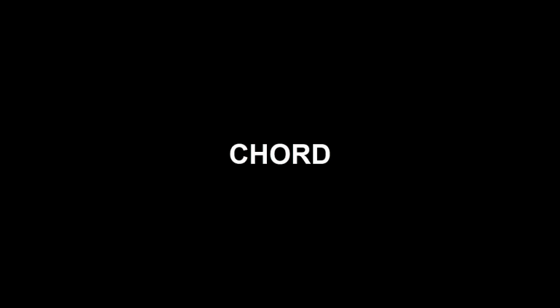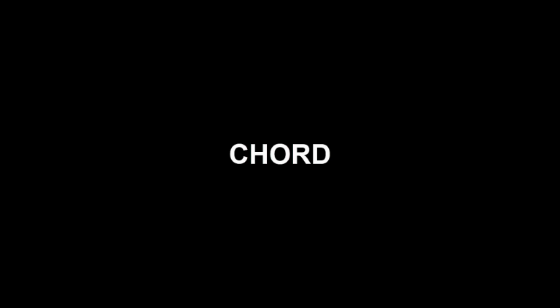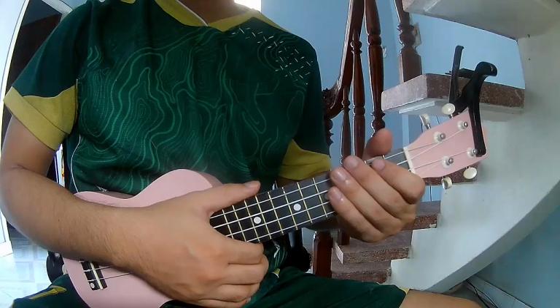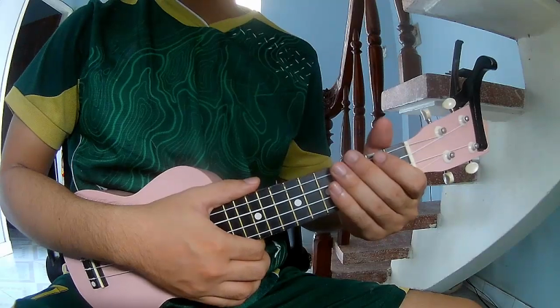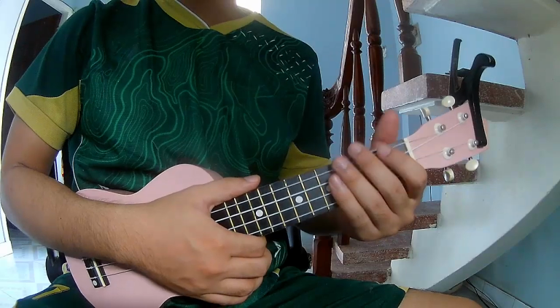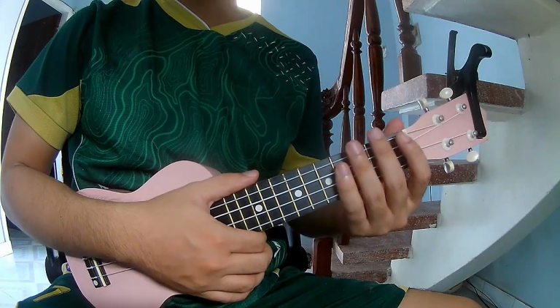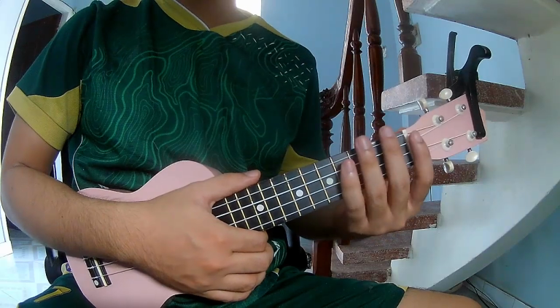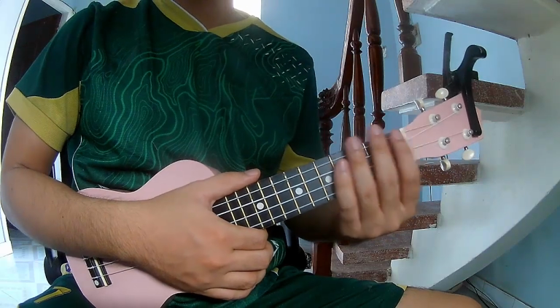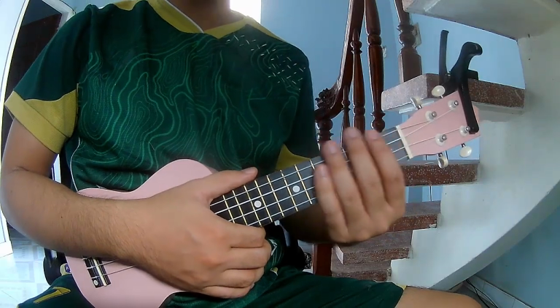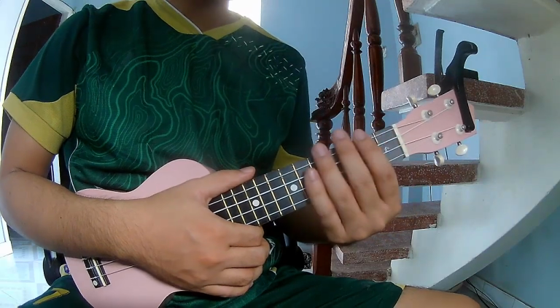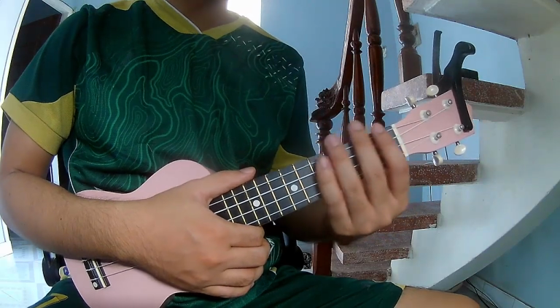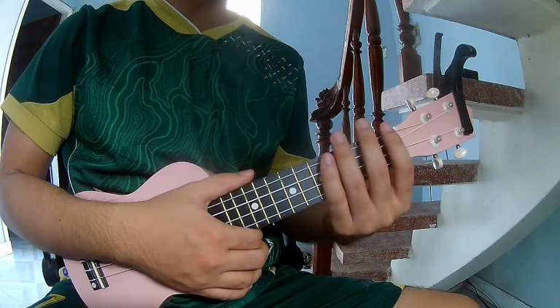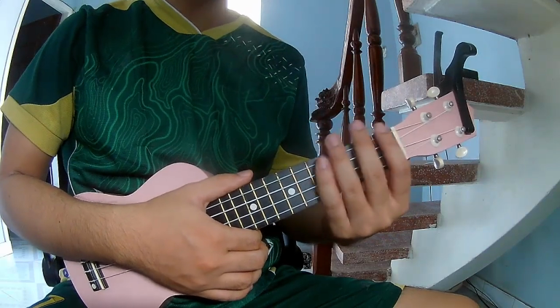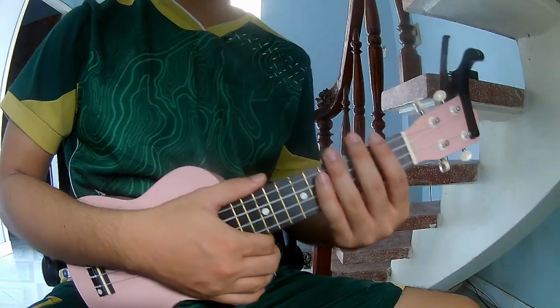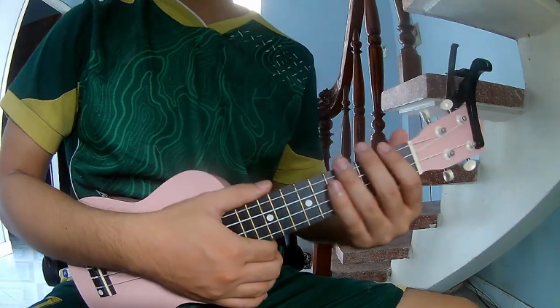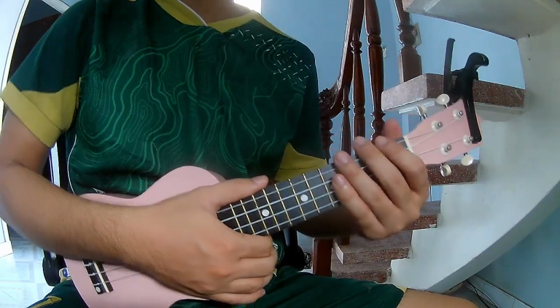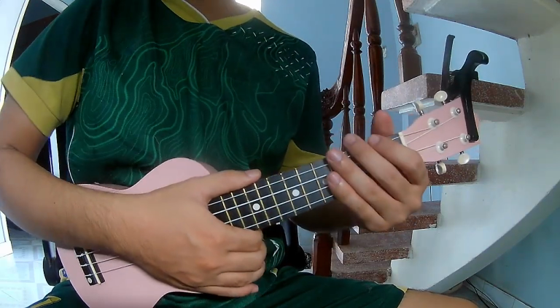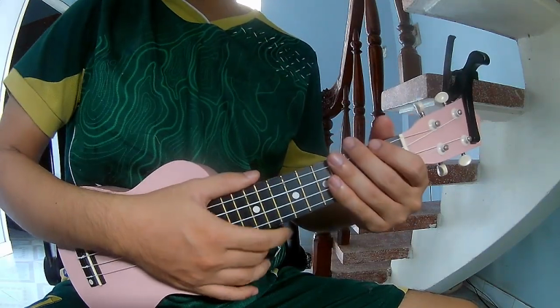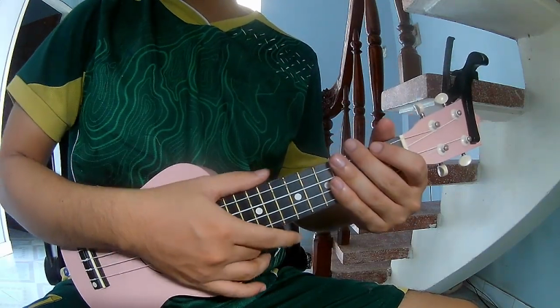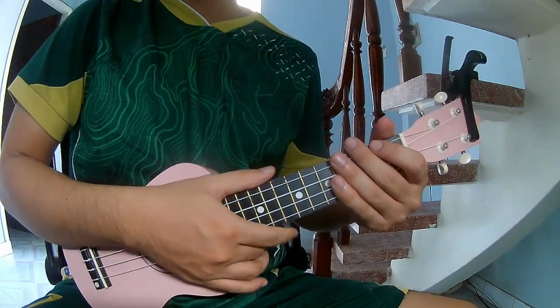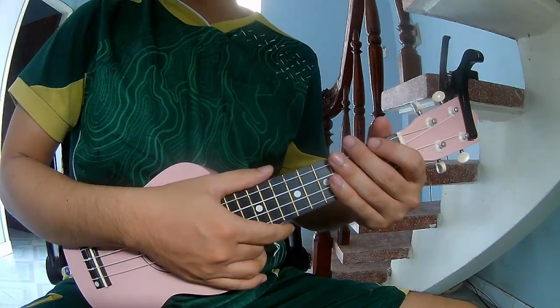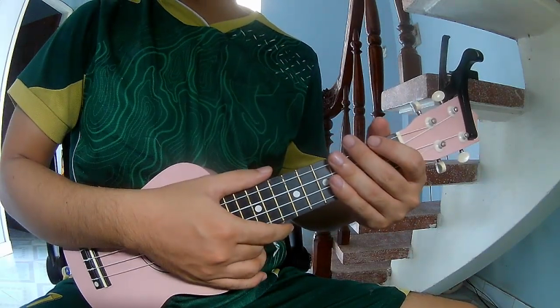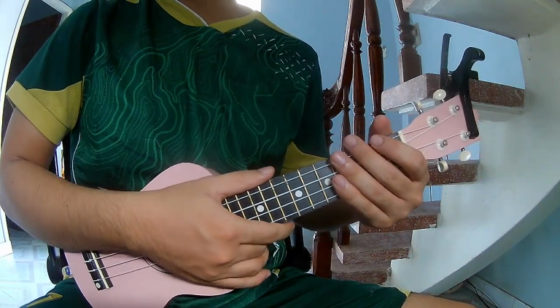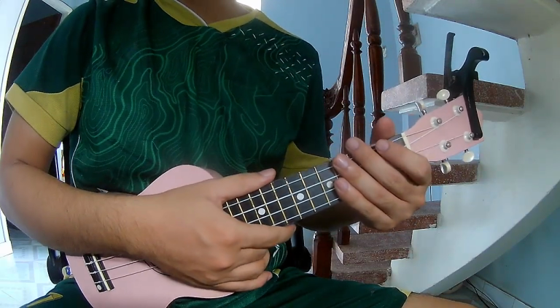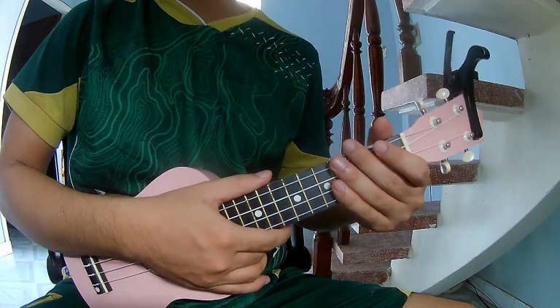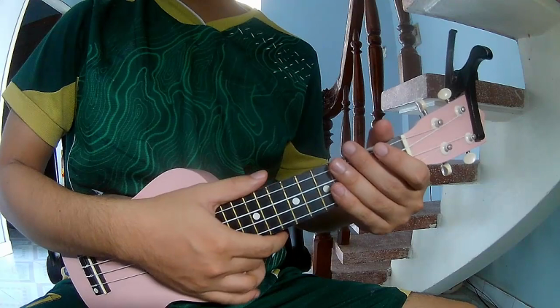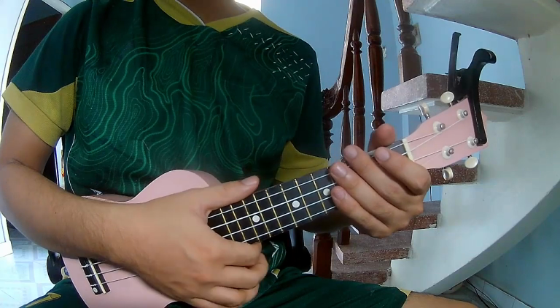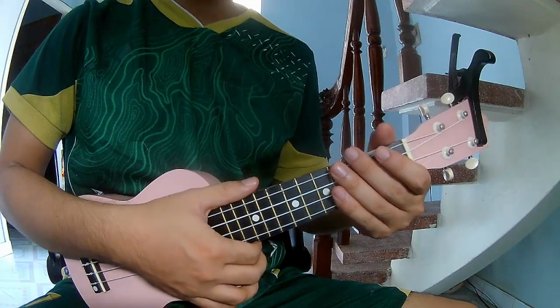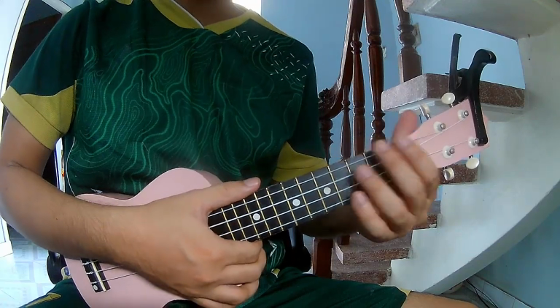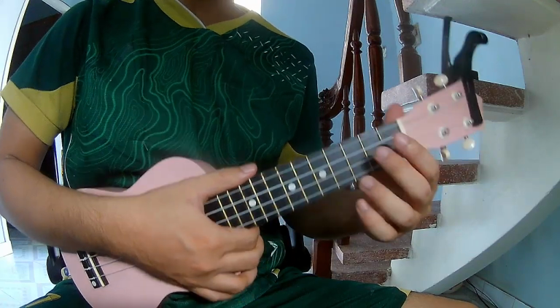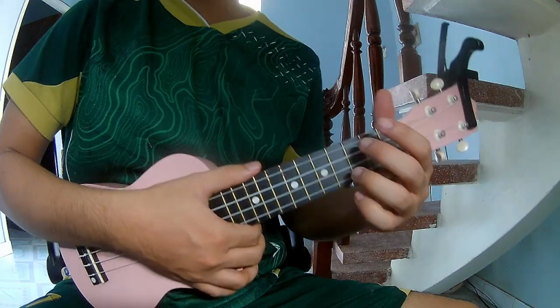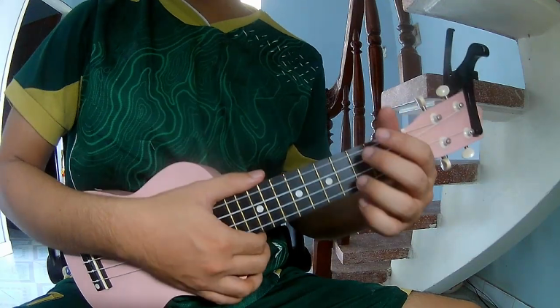Hi everyone, today we'll share how to play Security Caraplex by Dream.